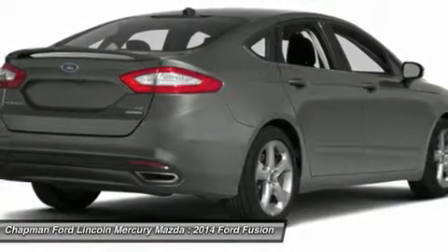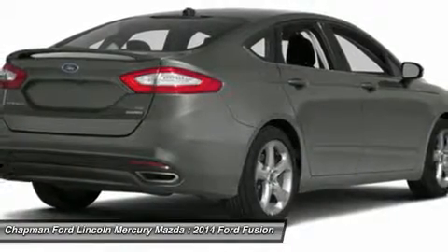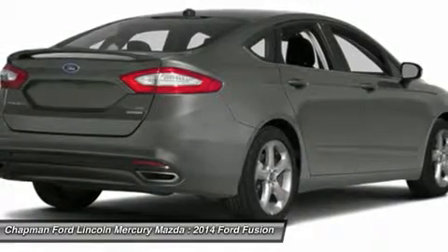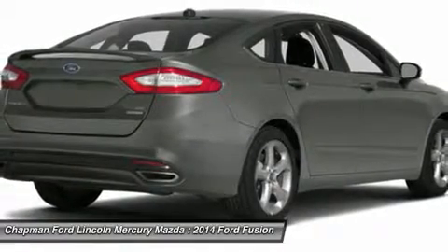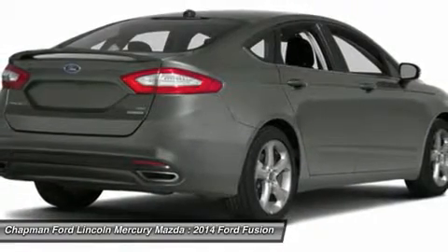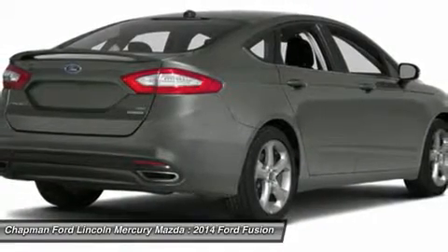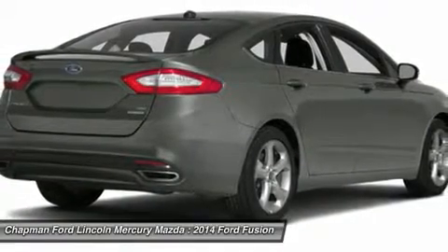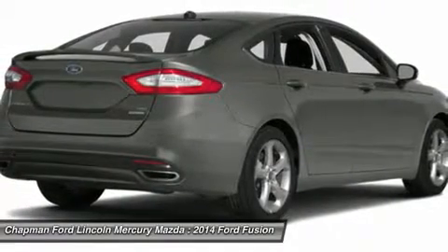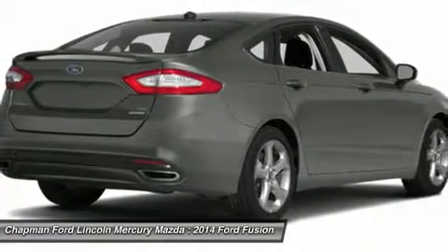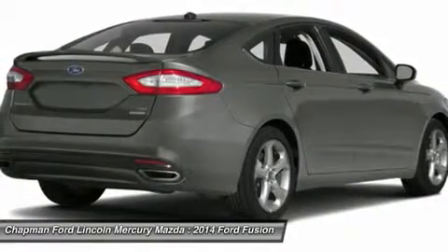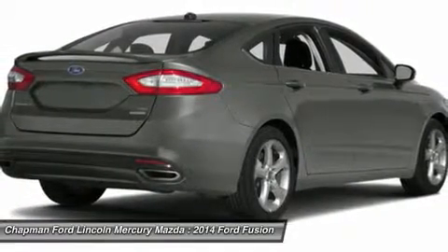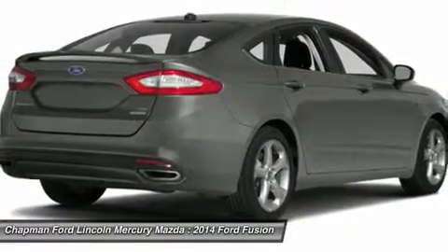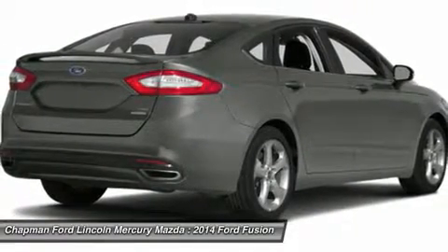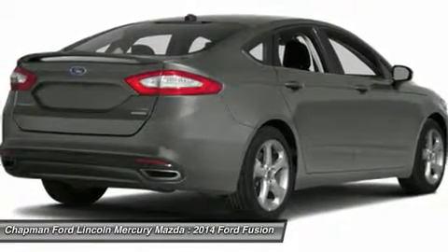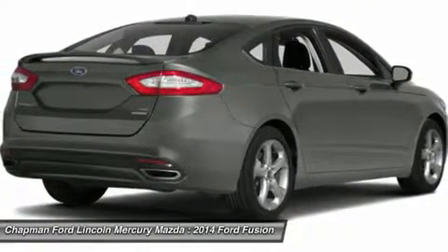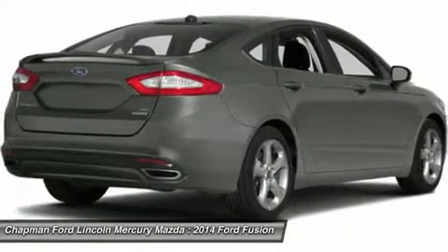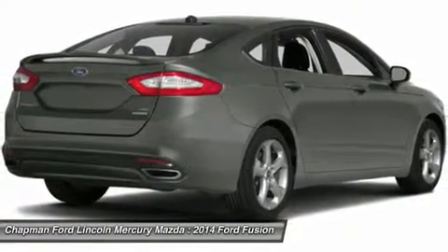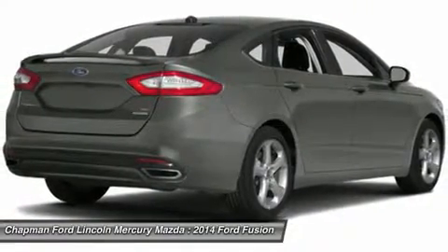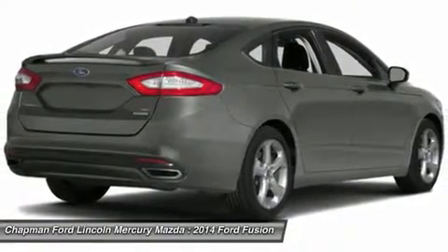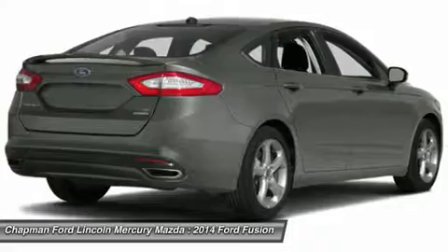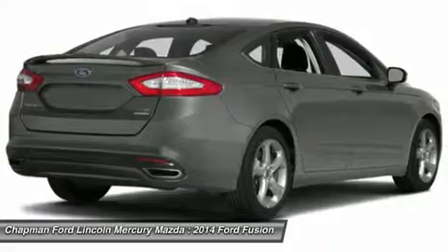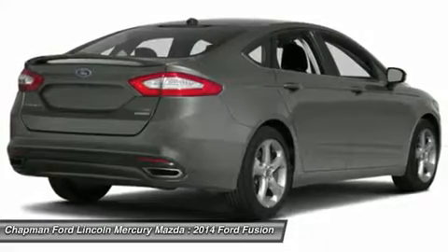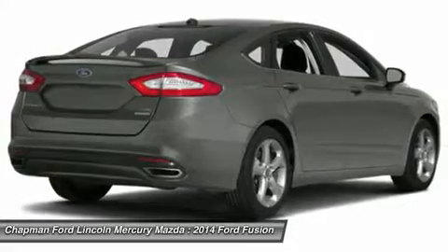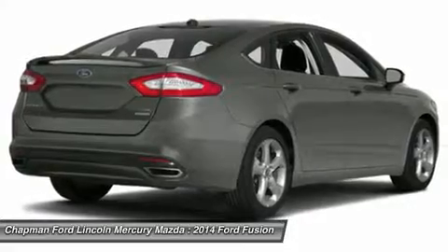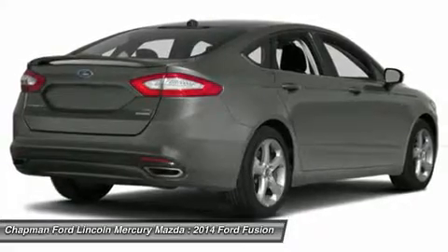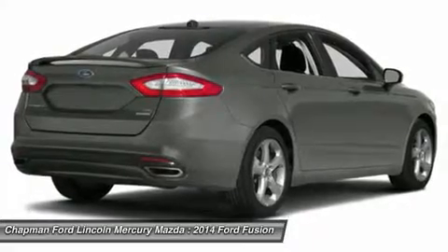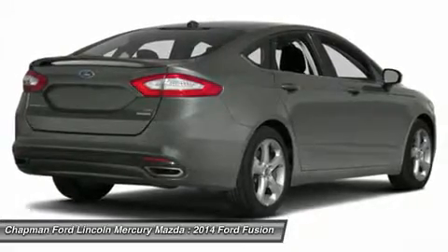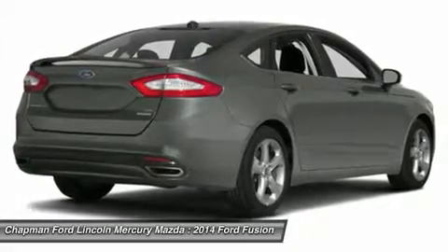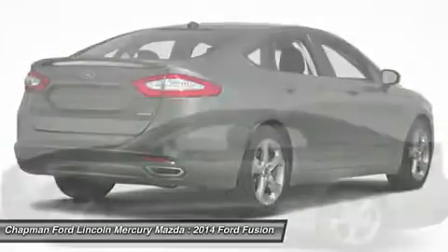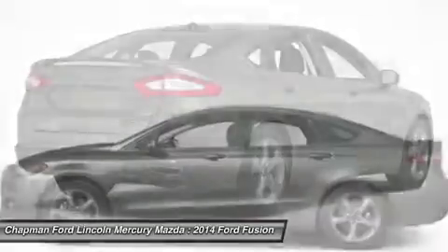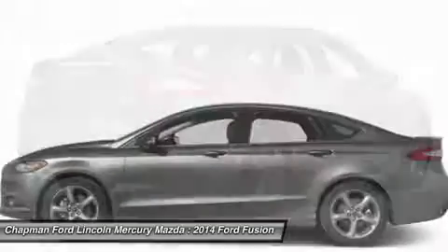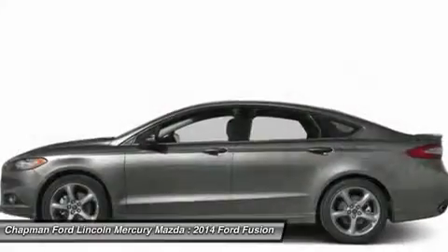Air conditioning, adjustable steering wheel, power steering, aluminum wheels, cruise control, keyless entry.